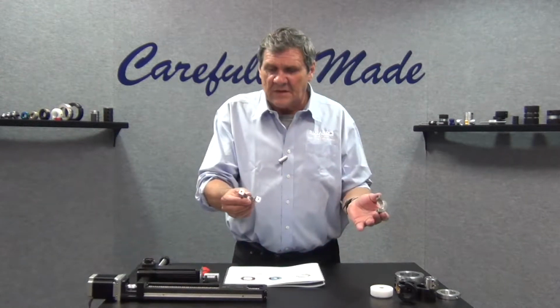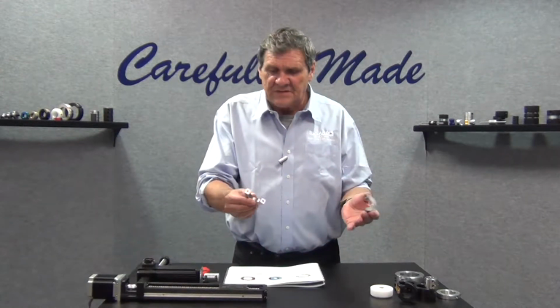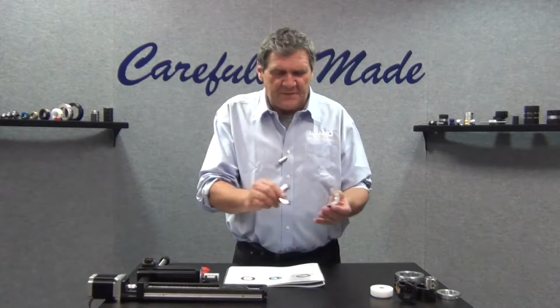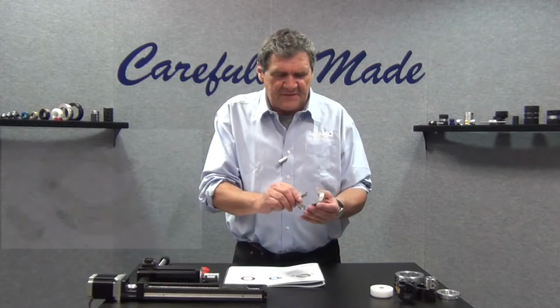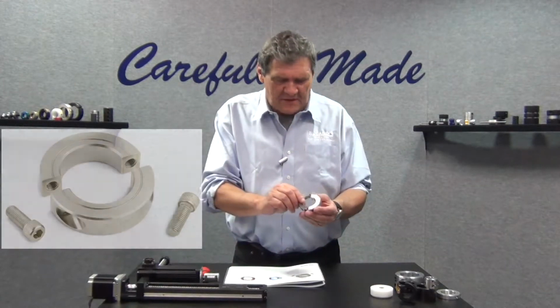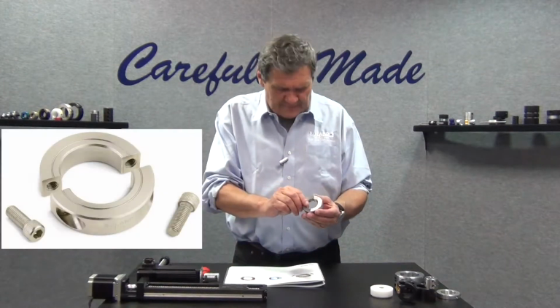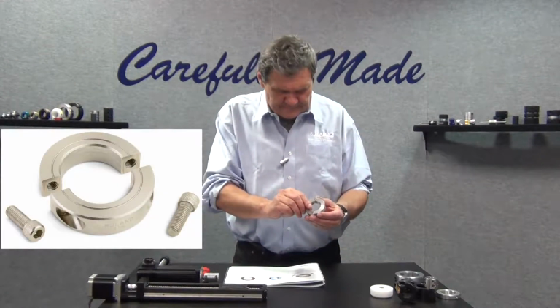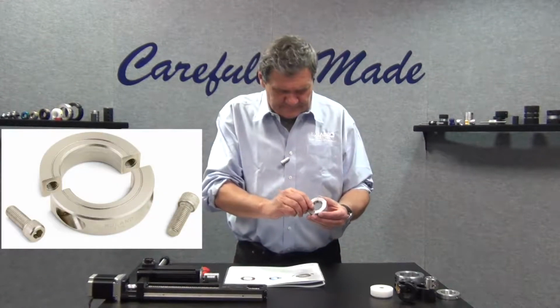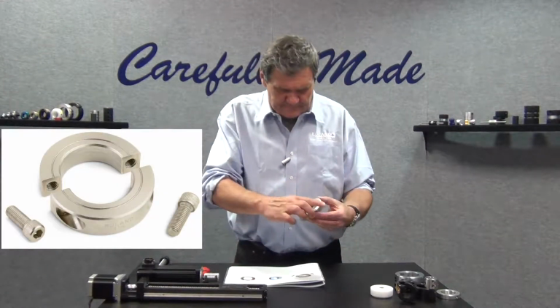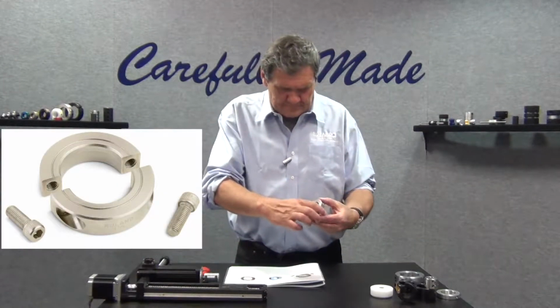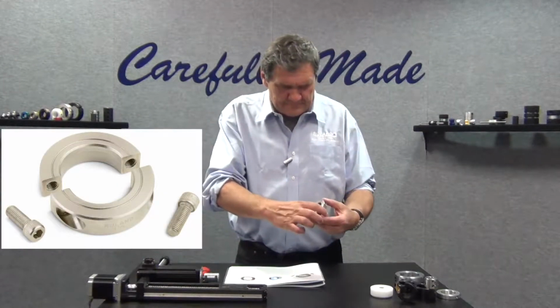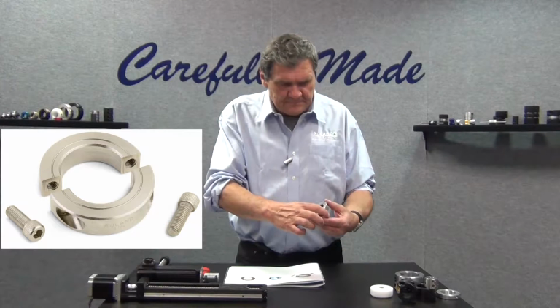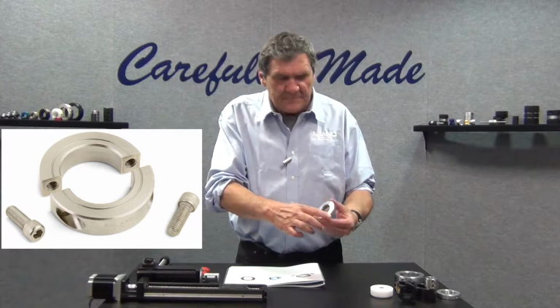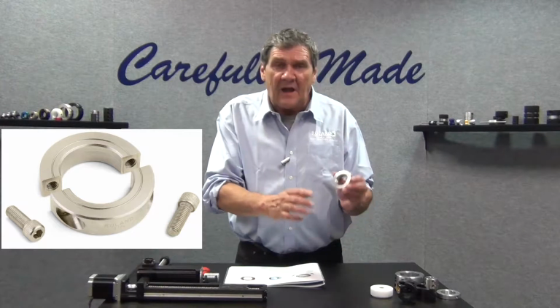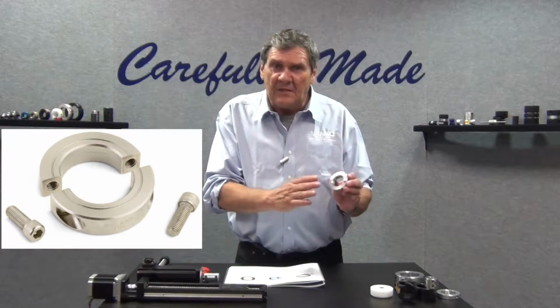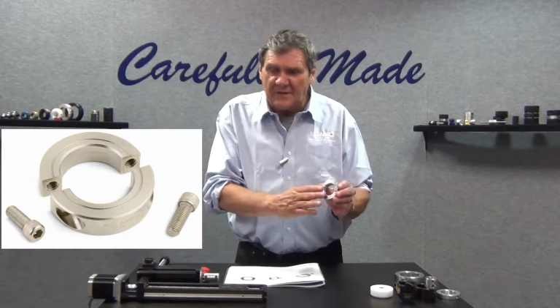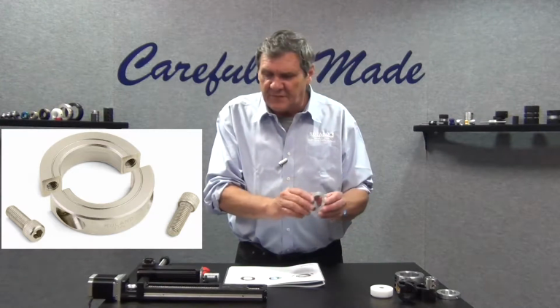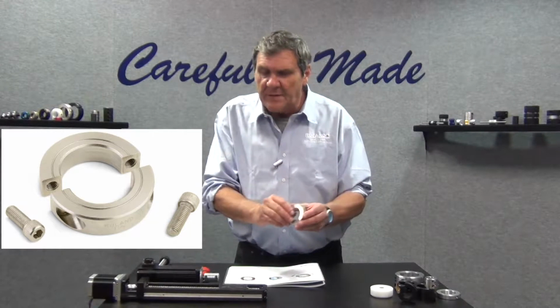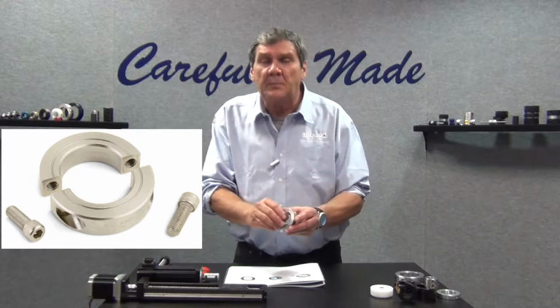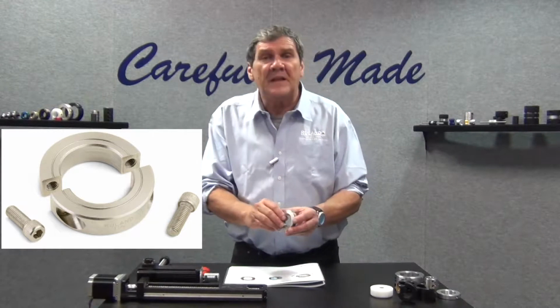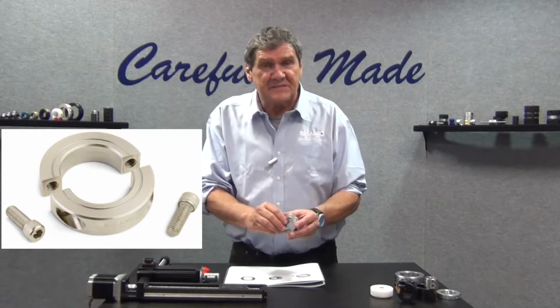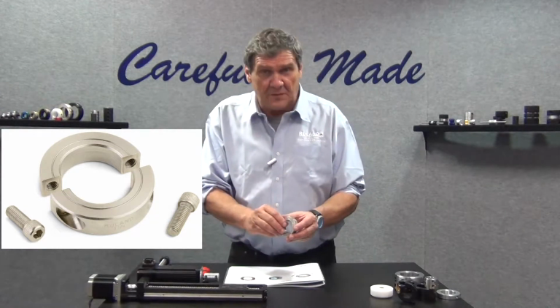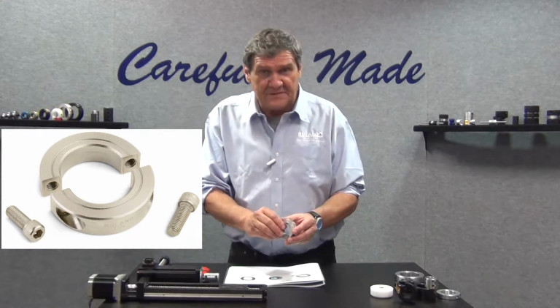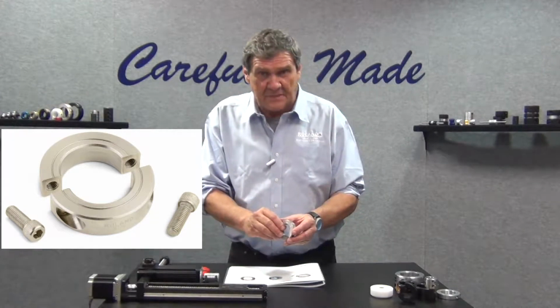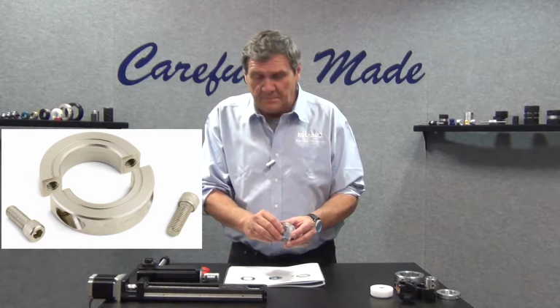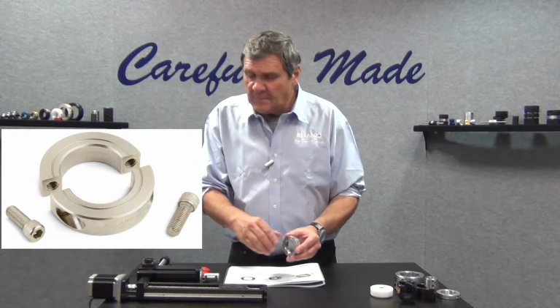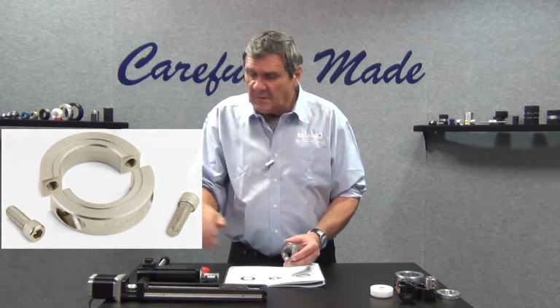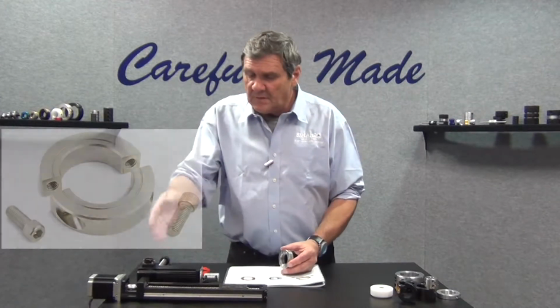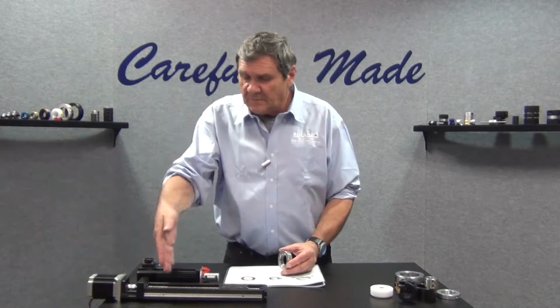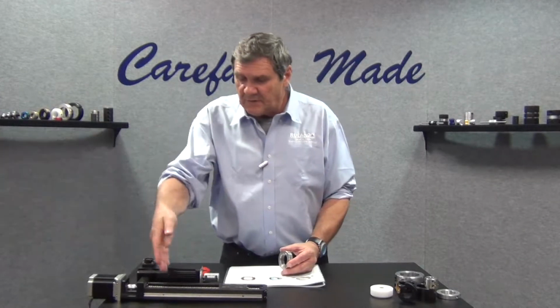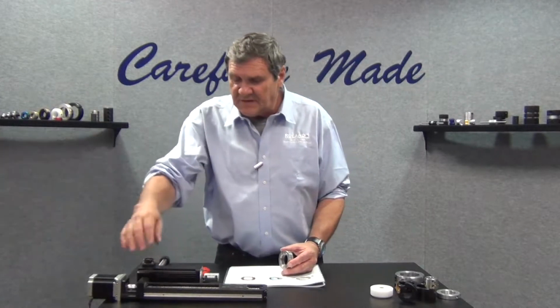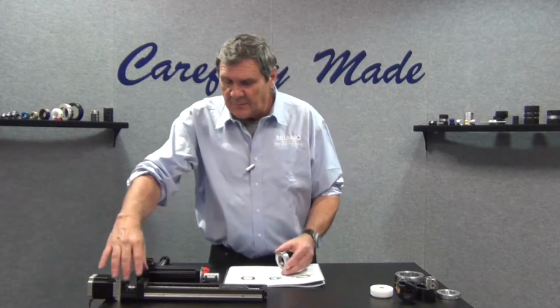Split design allows for in-place servicing. For example,